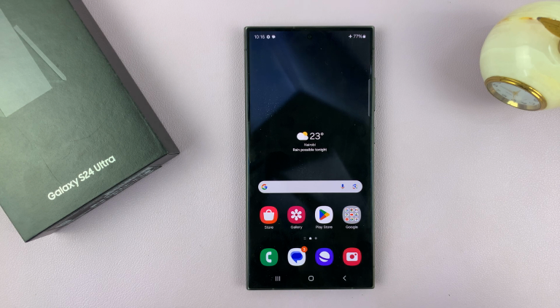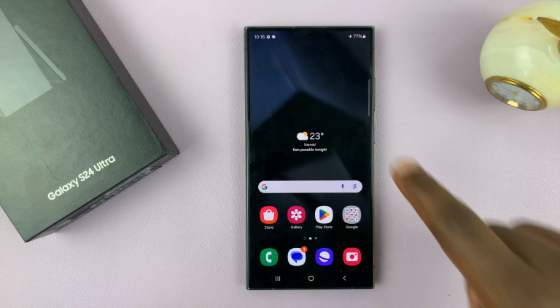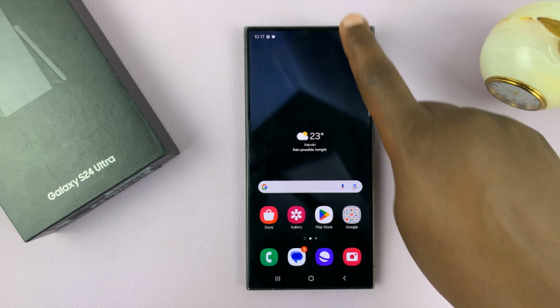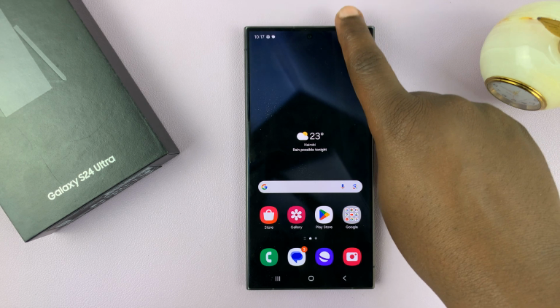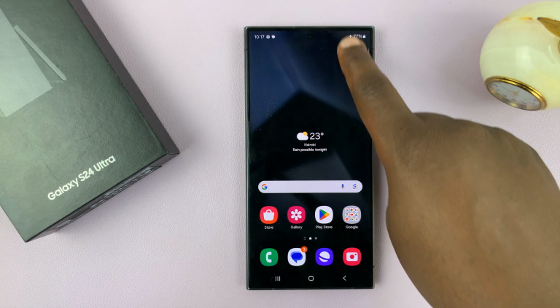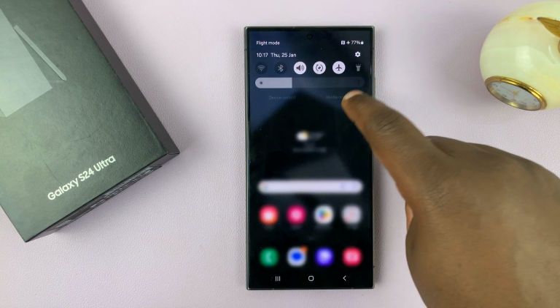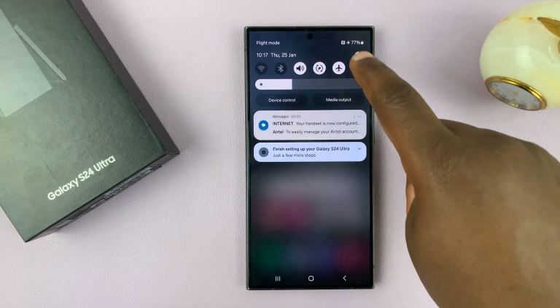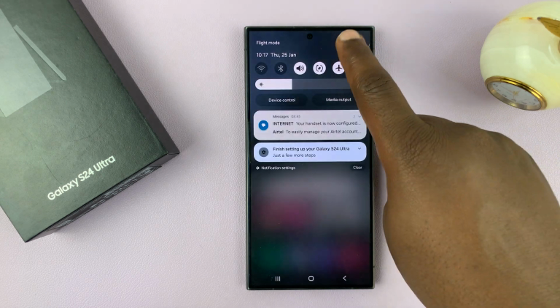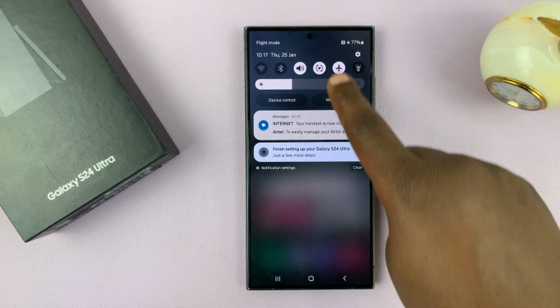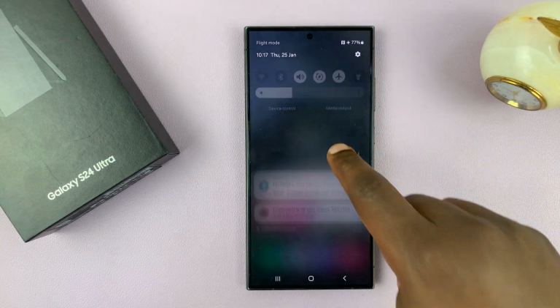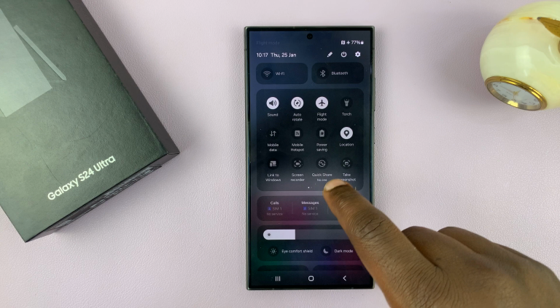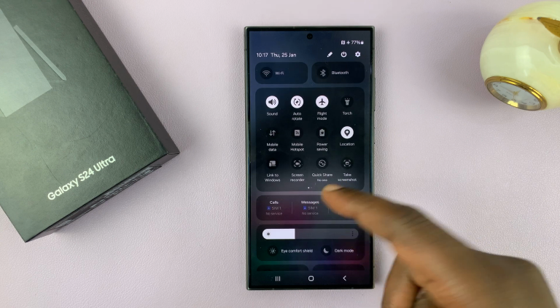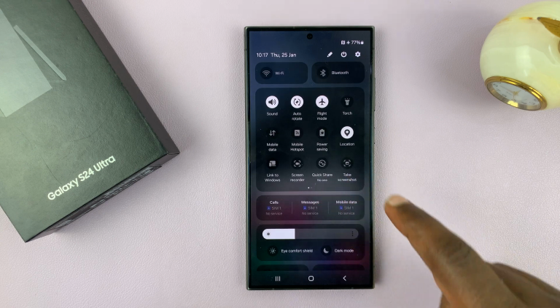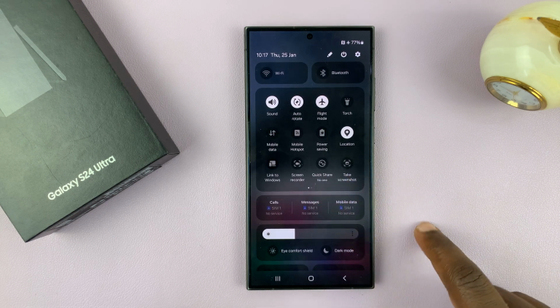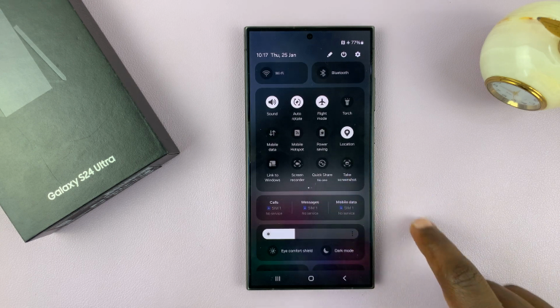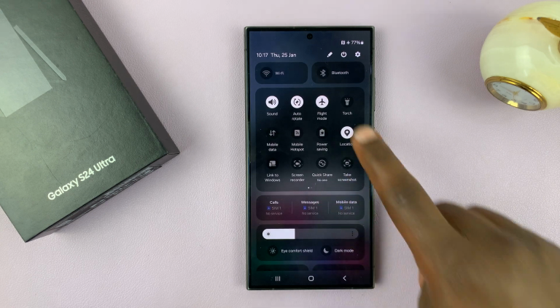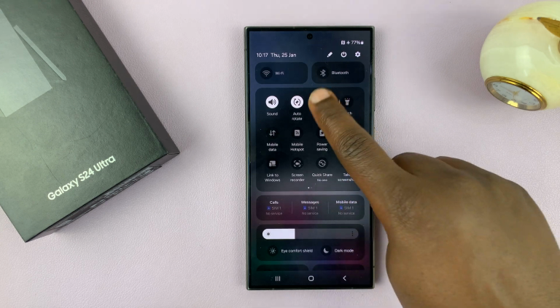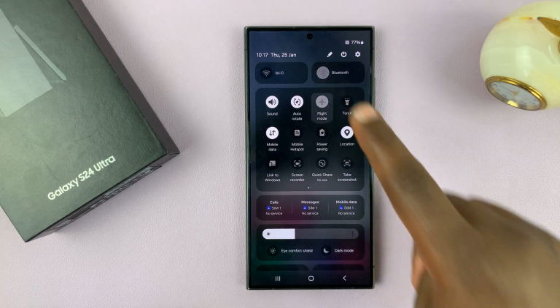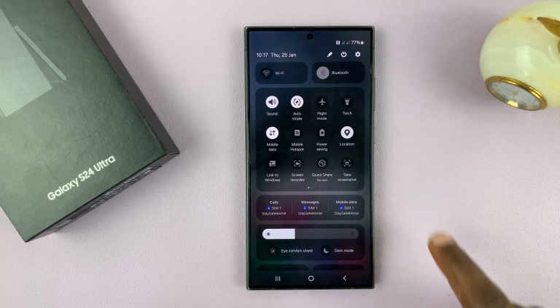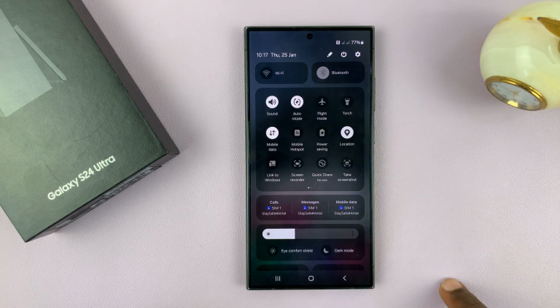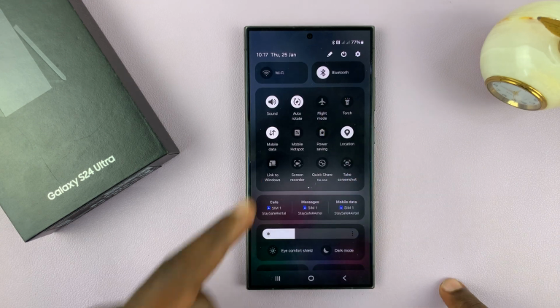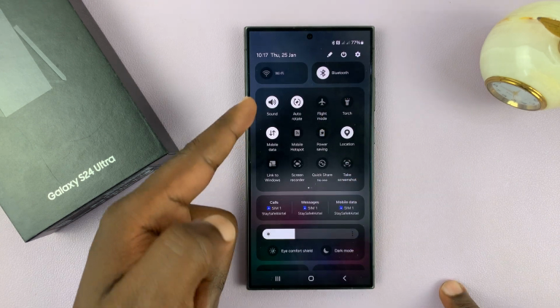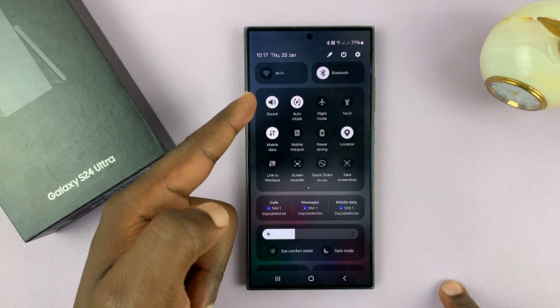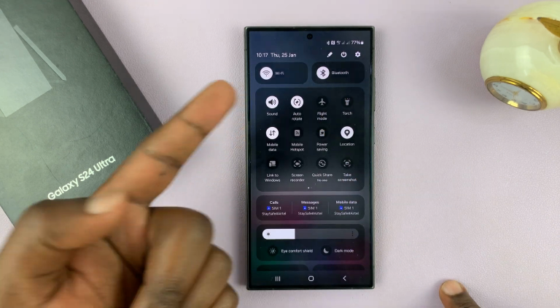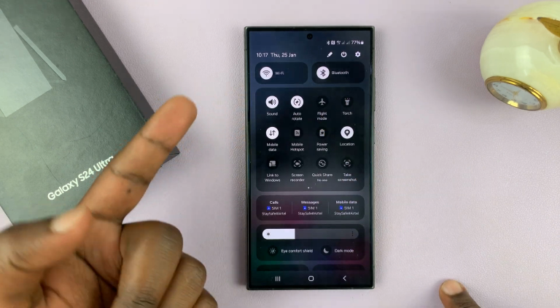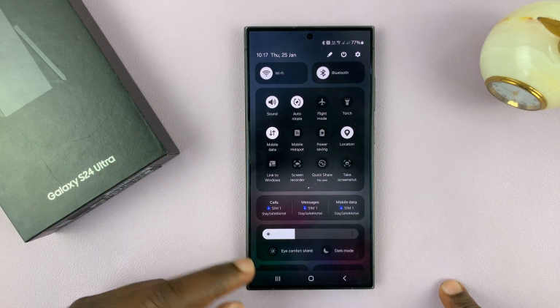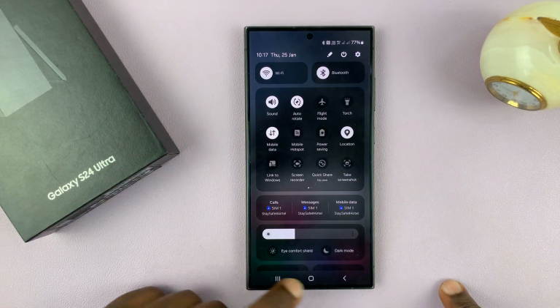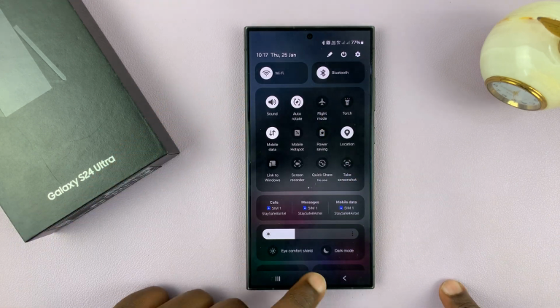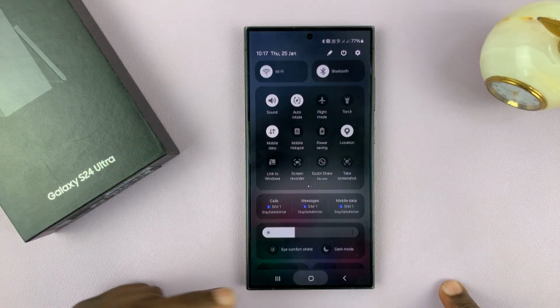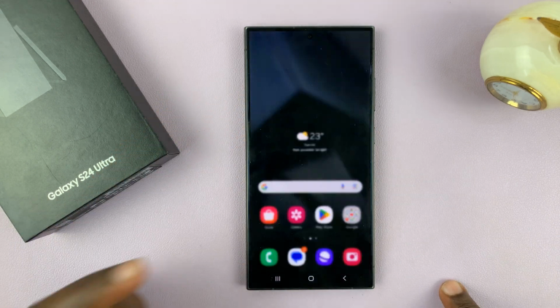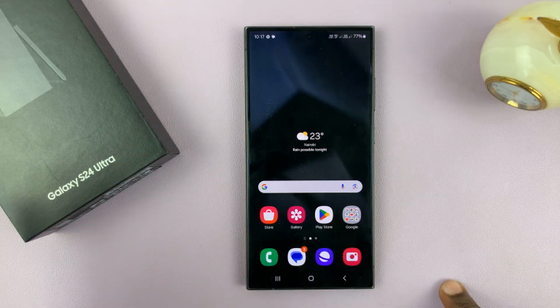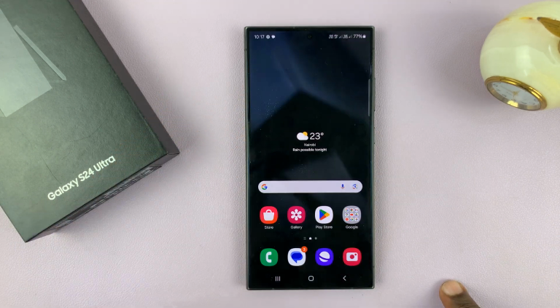You do need an internet connection to be able to update your phone — either Wi-Fi or mobile data works.